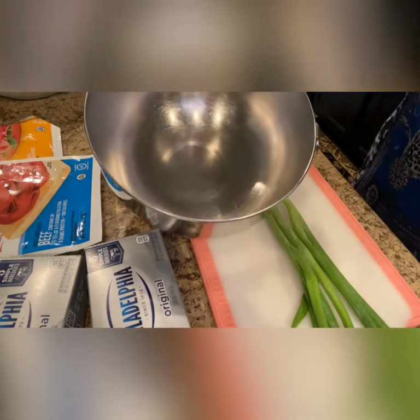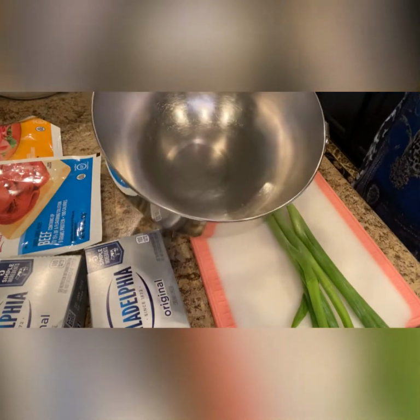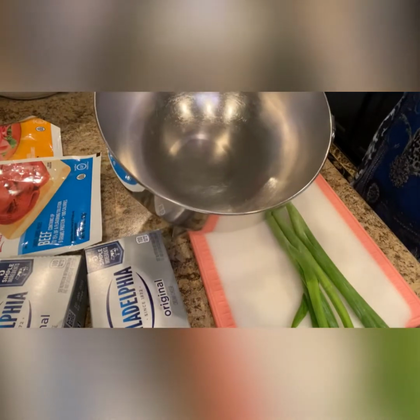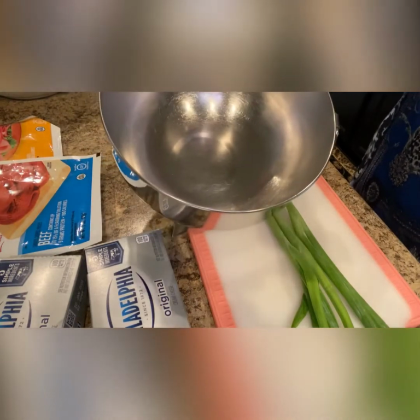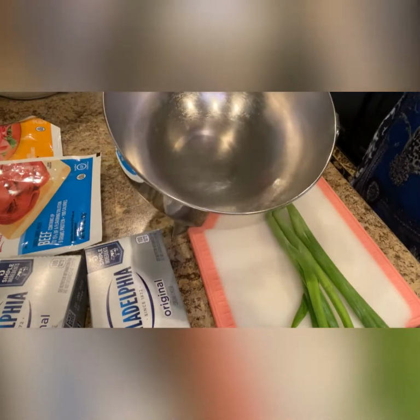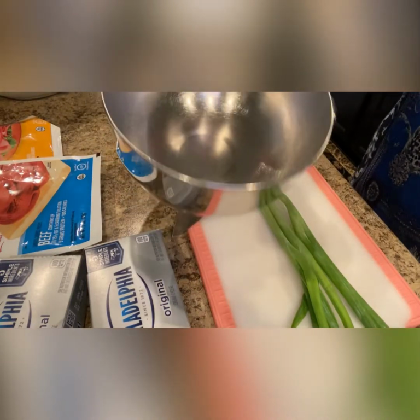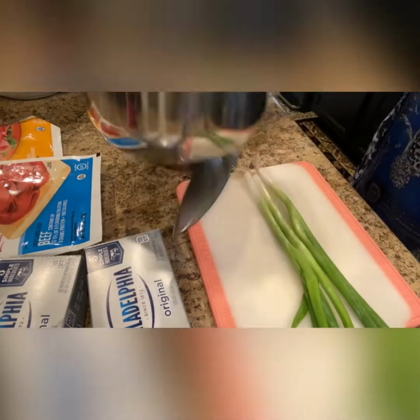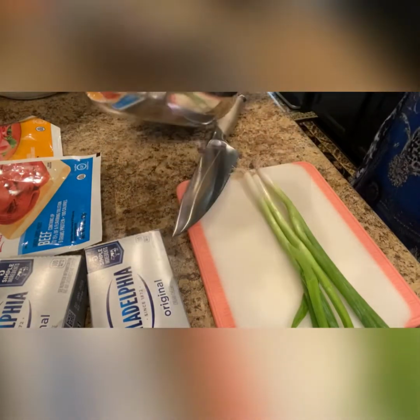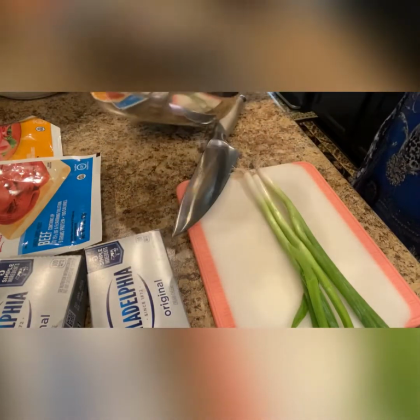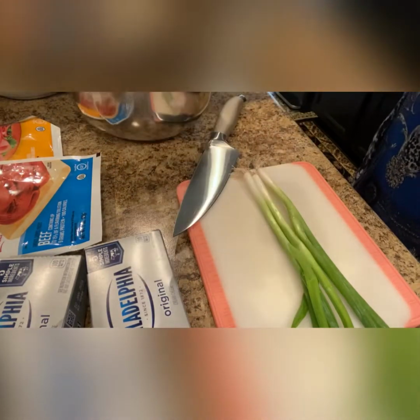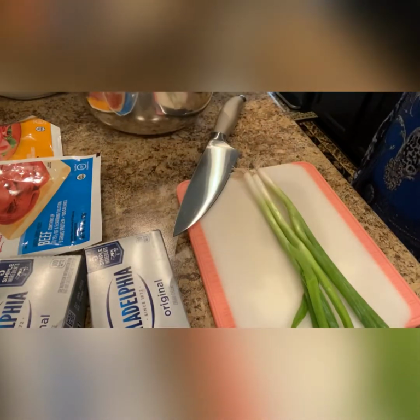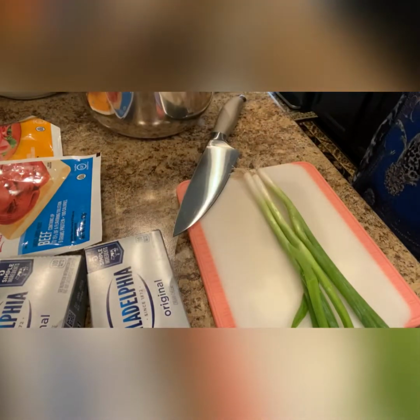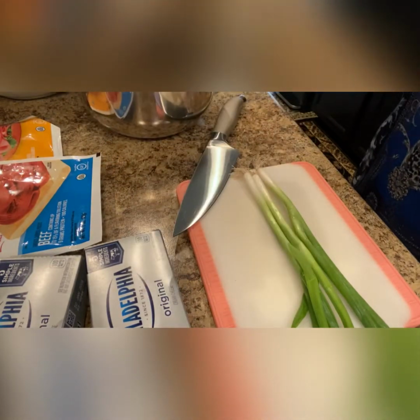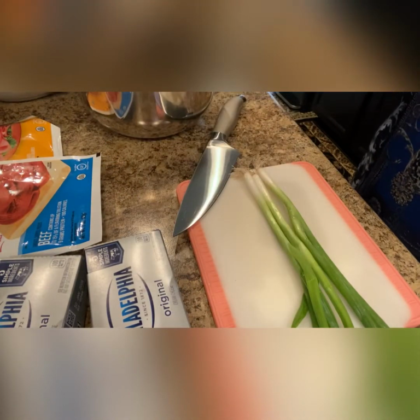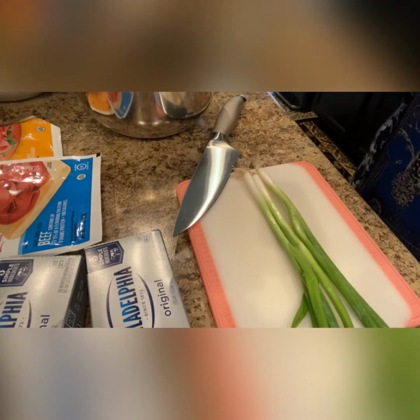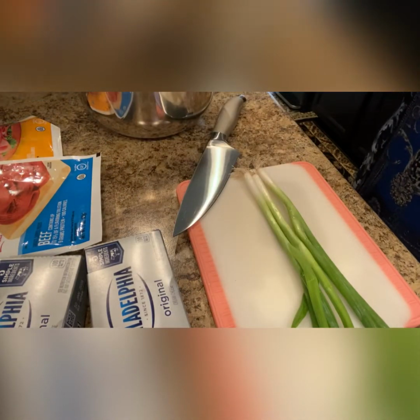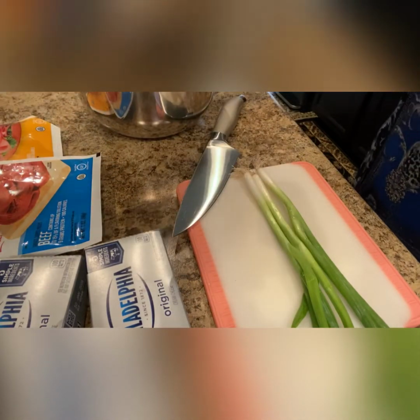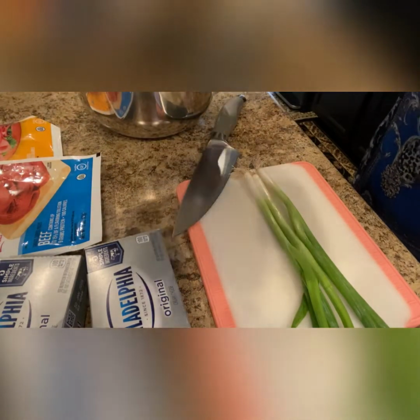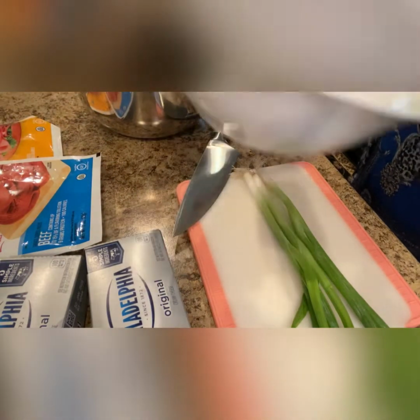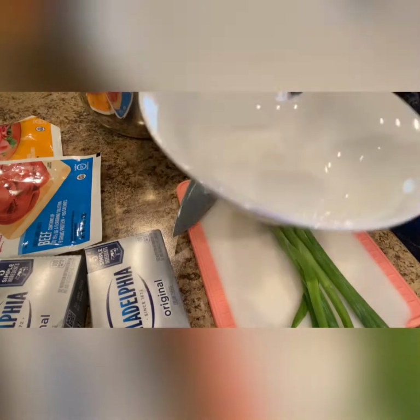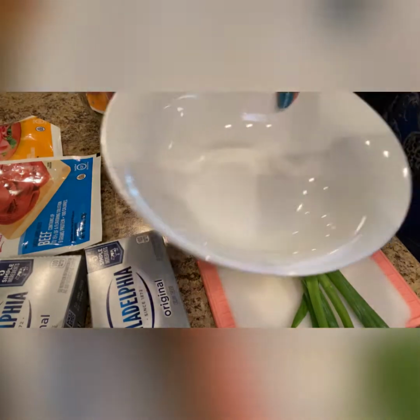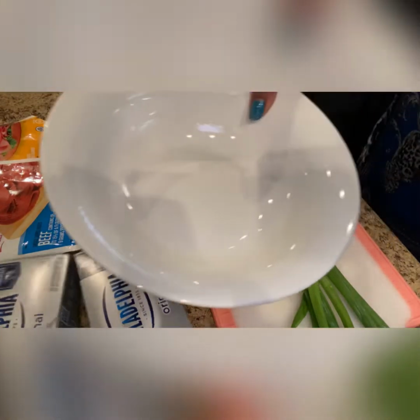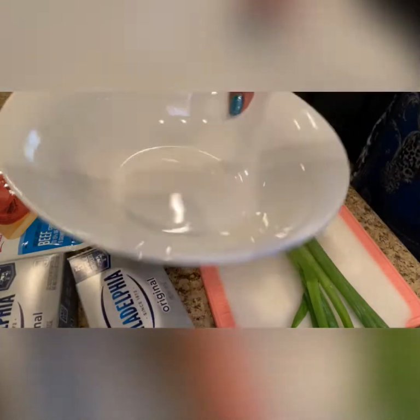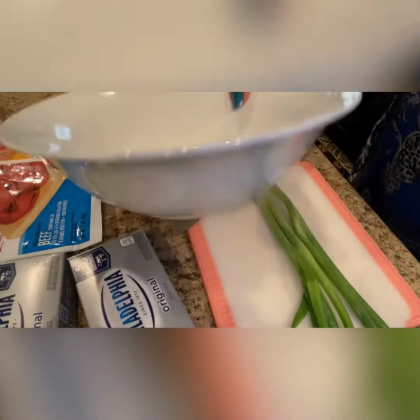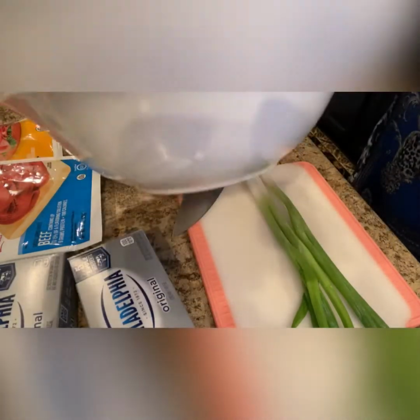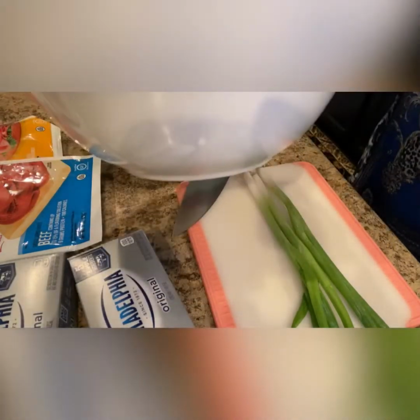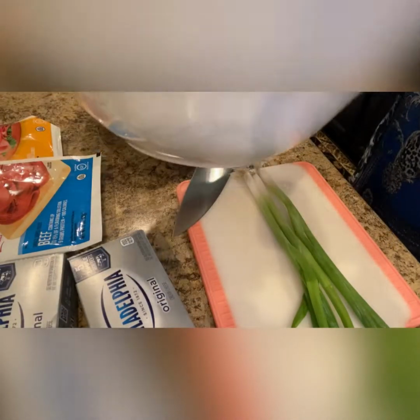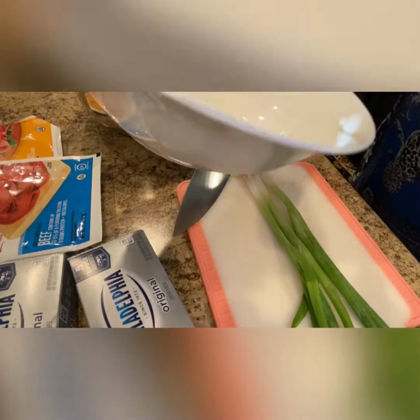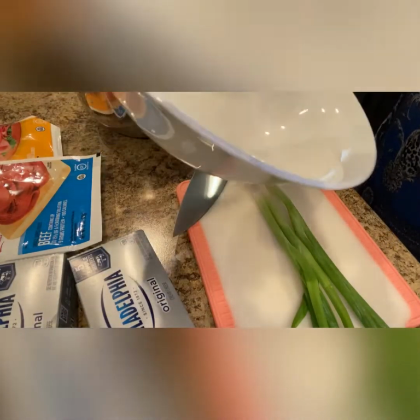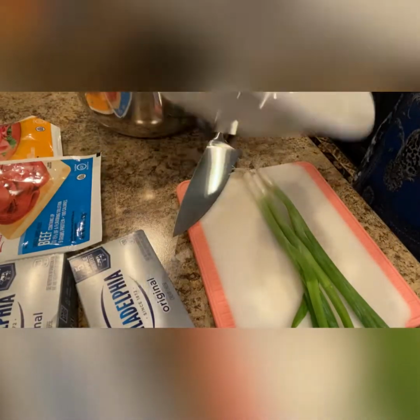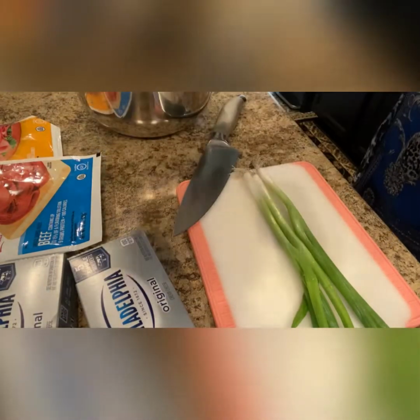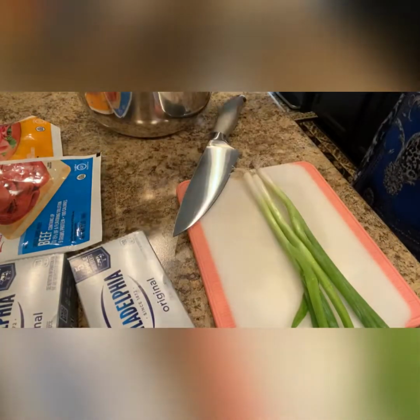You will need a bowl to mix your ingredients and another bowl to put the finished dip into.